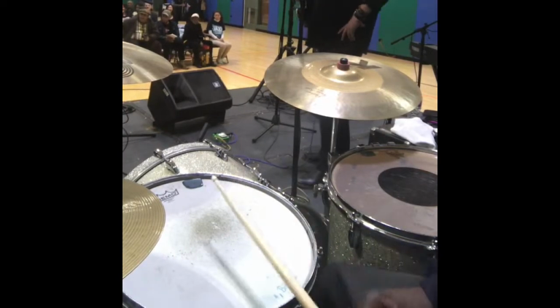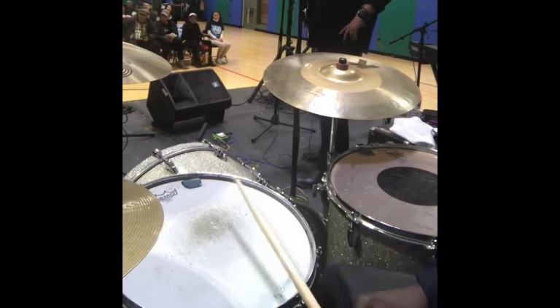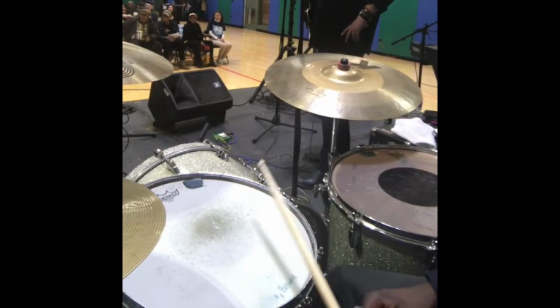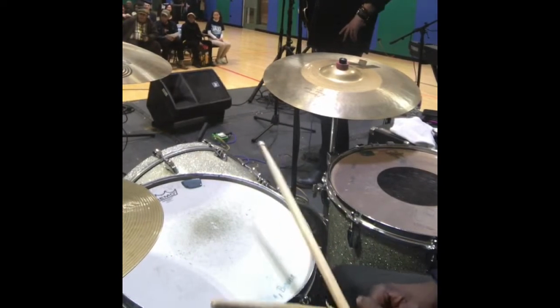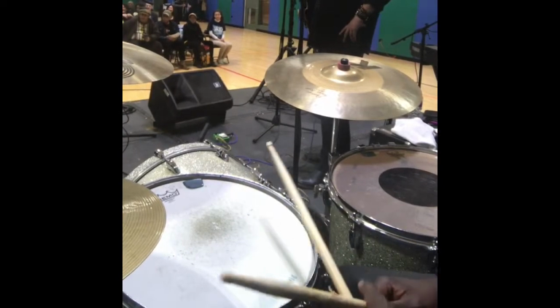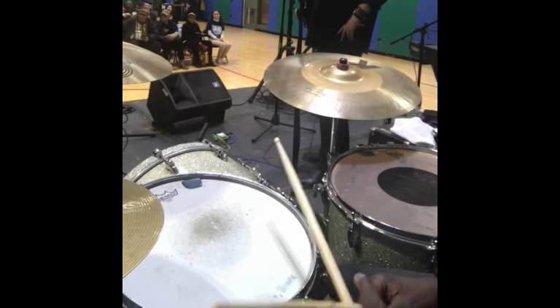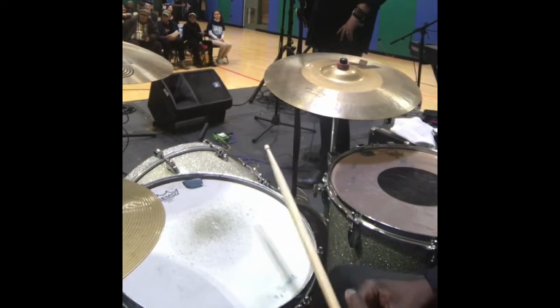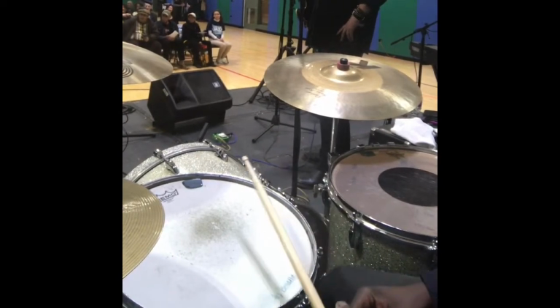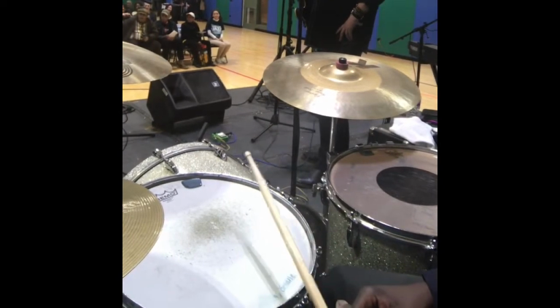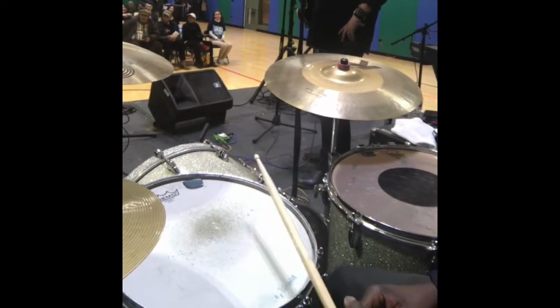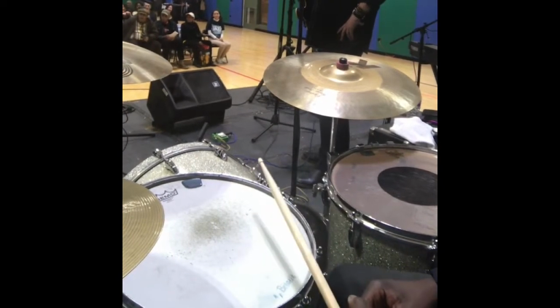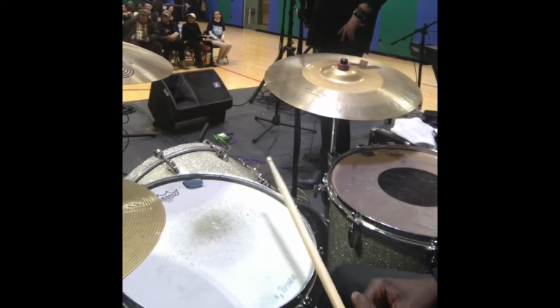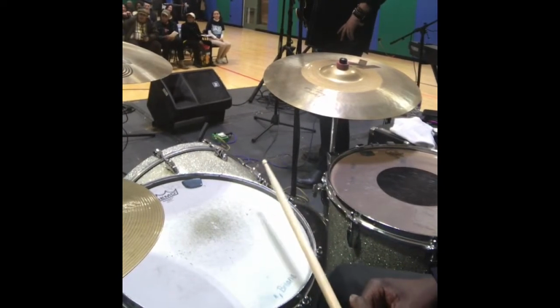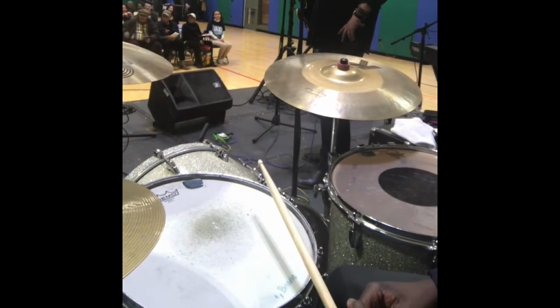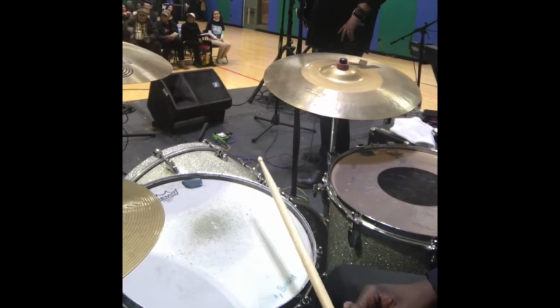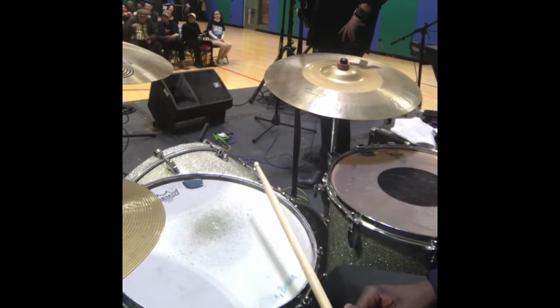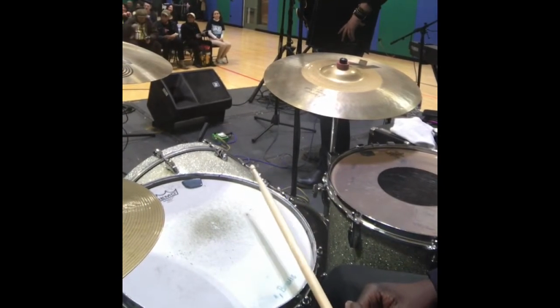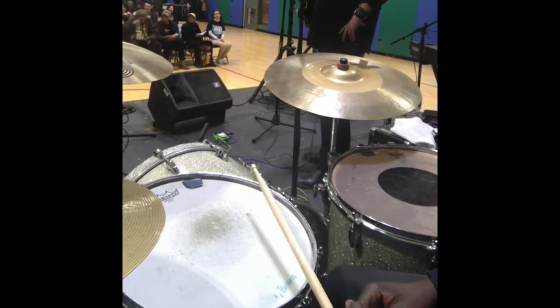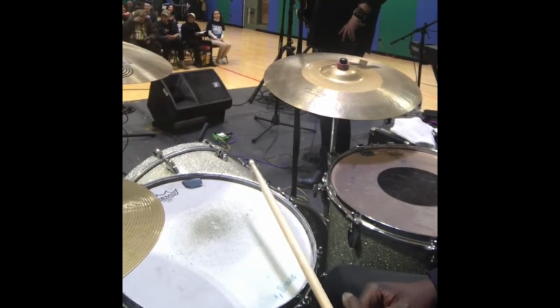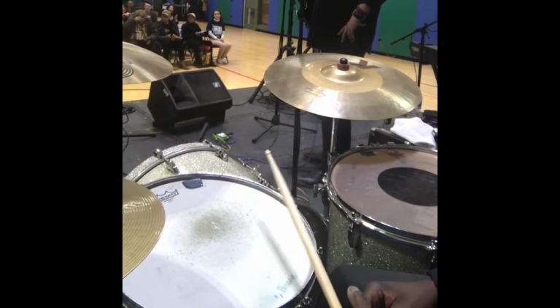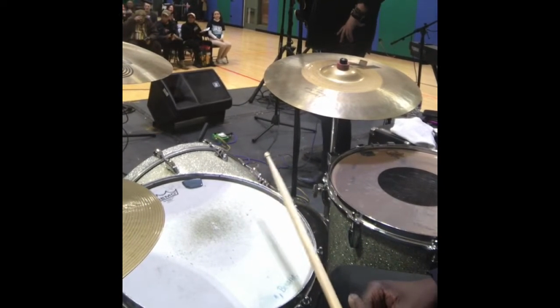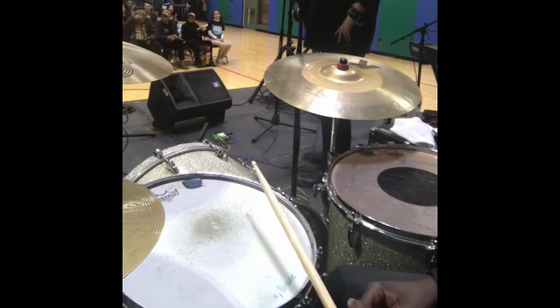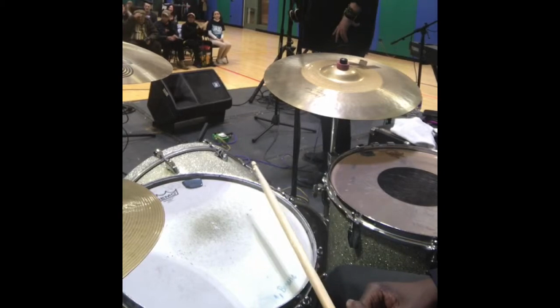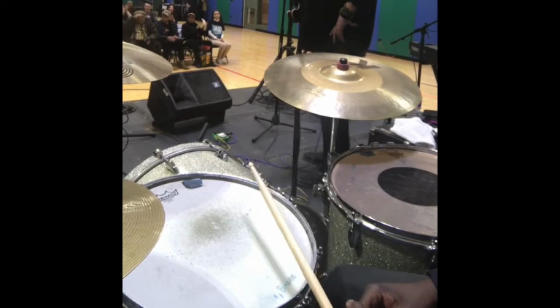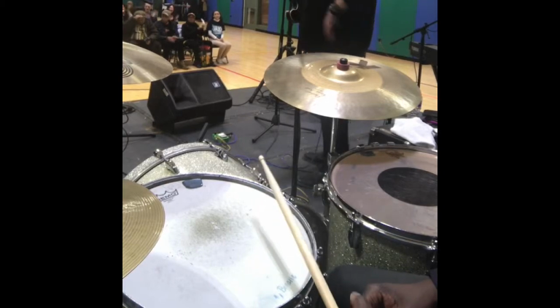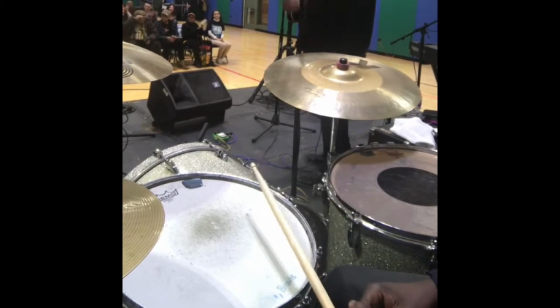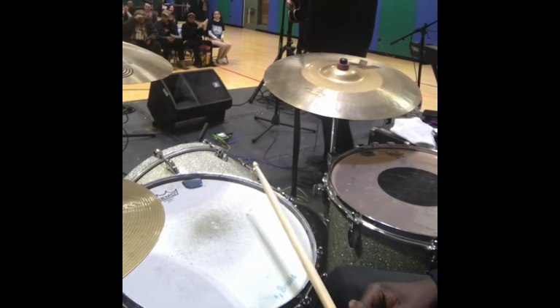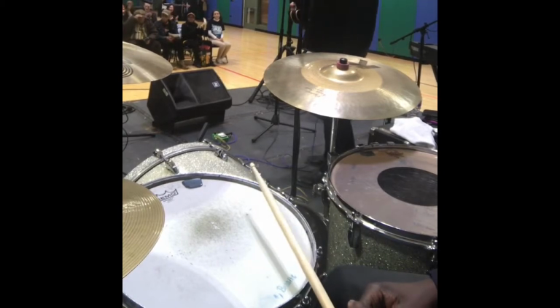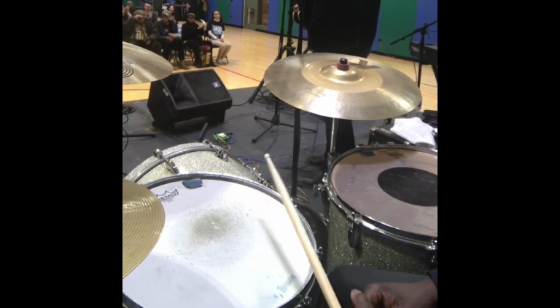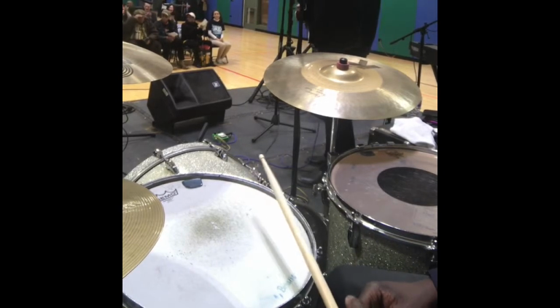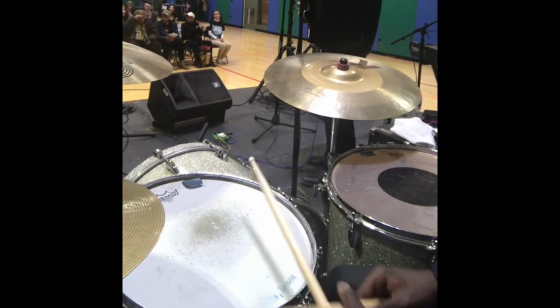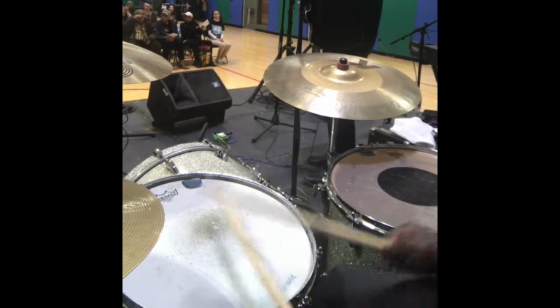Put your hands together, people. Start clapping right now for Billy Branch and the solo groove.